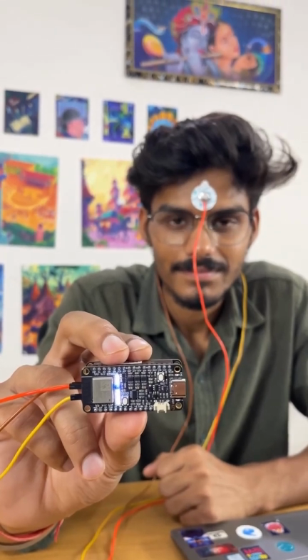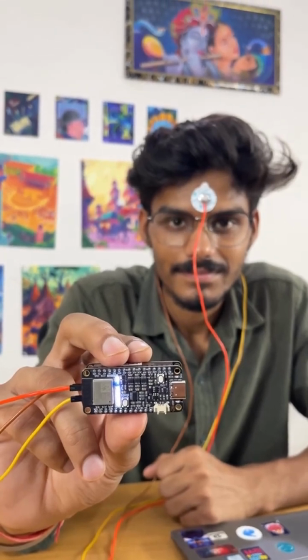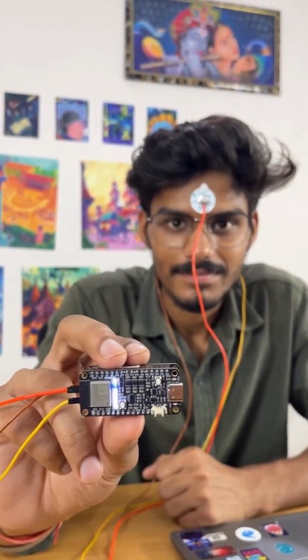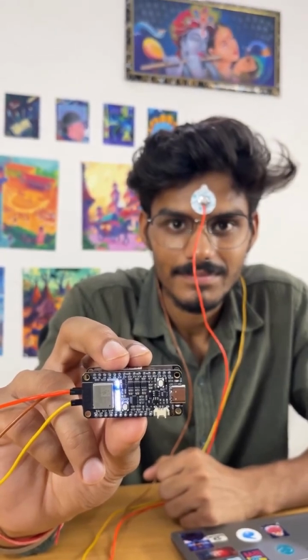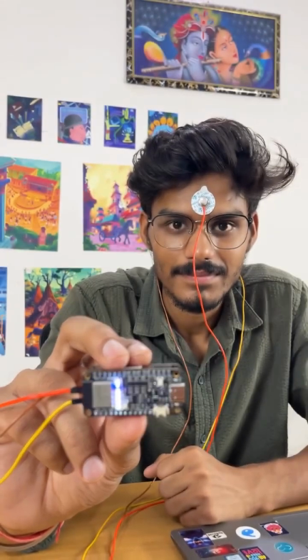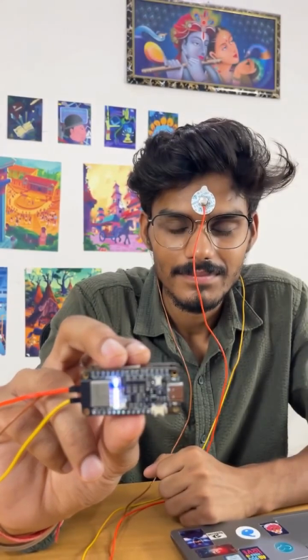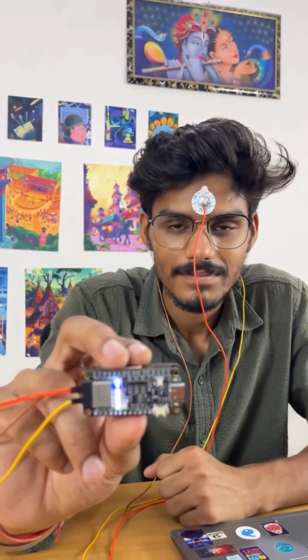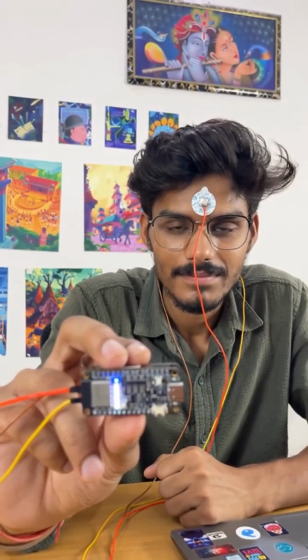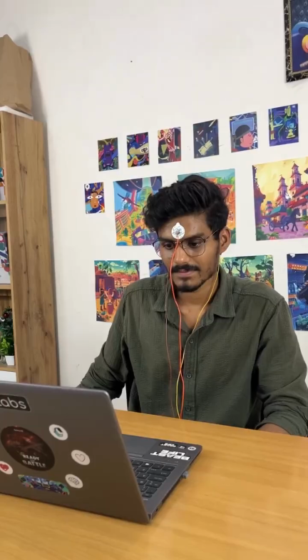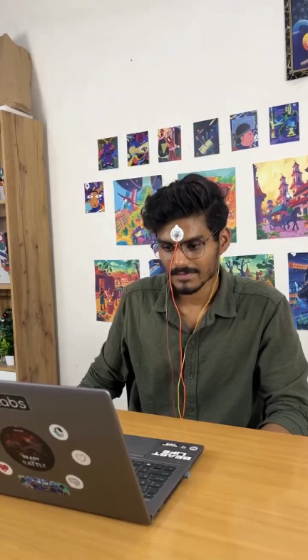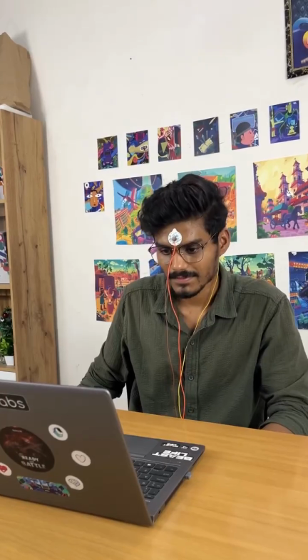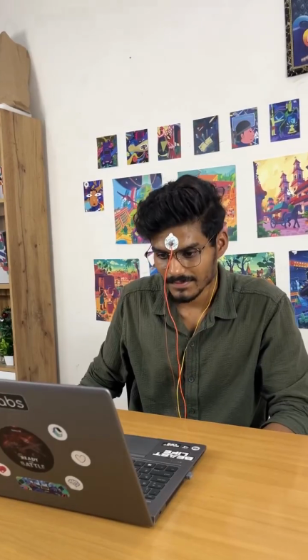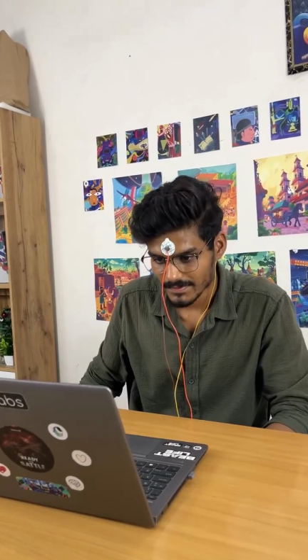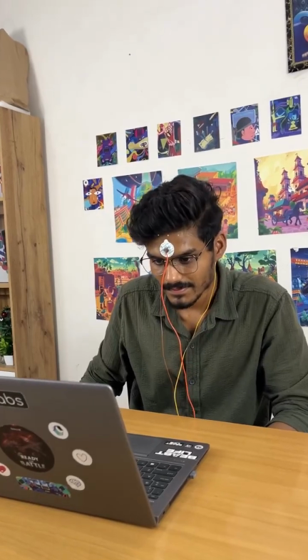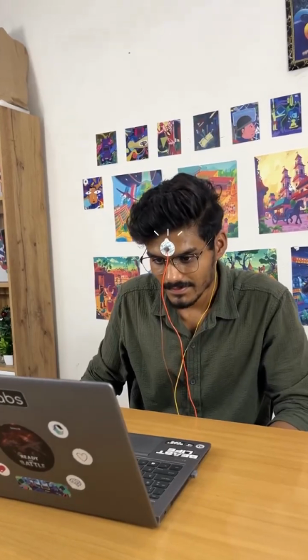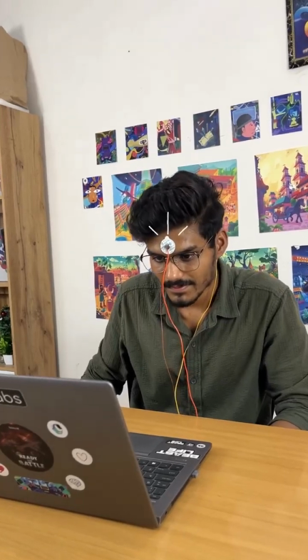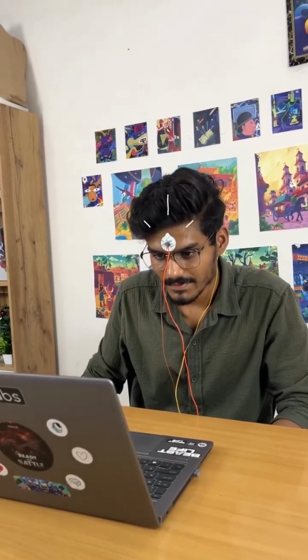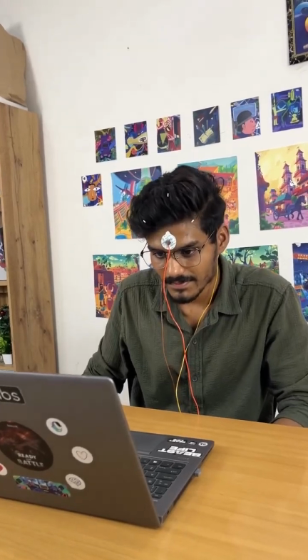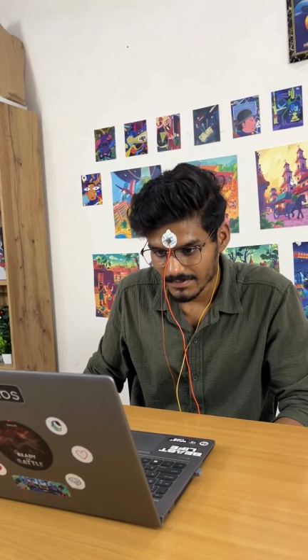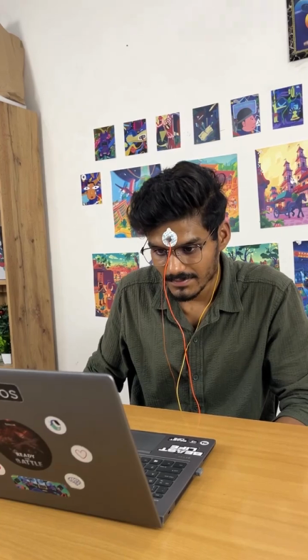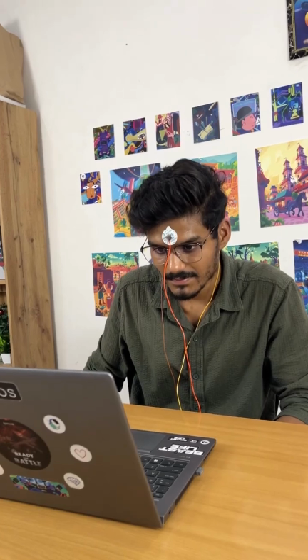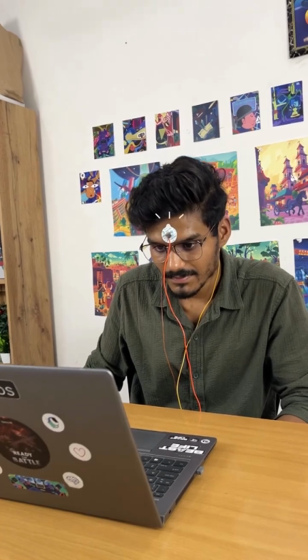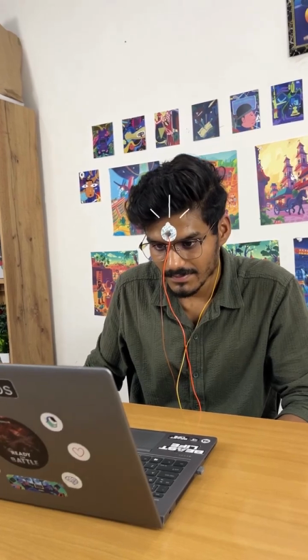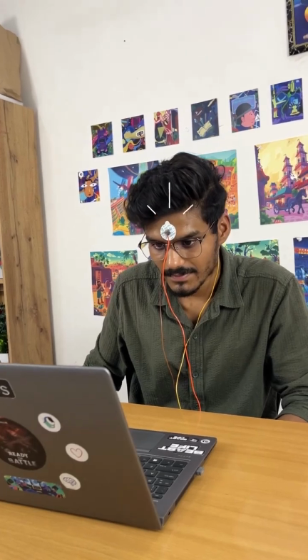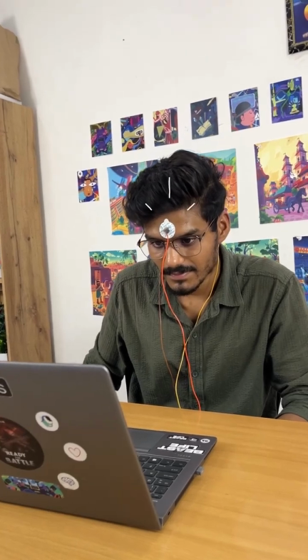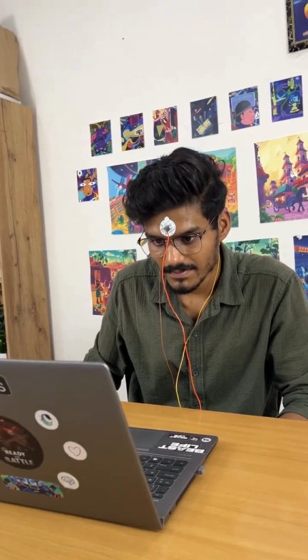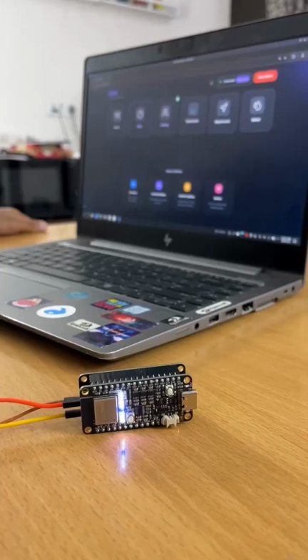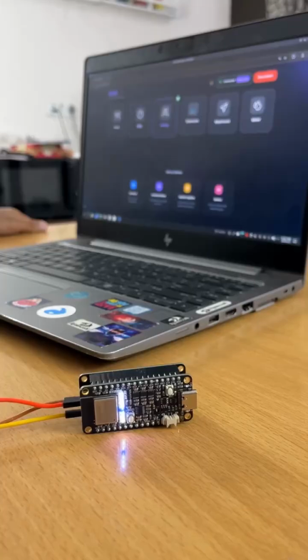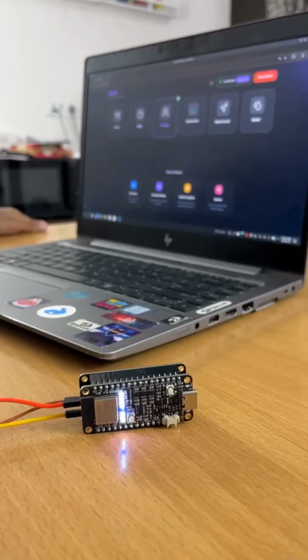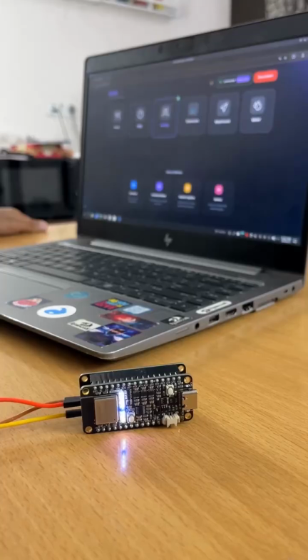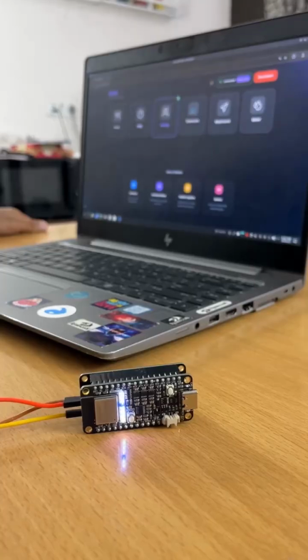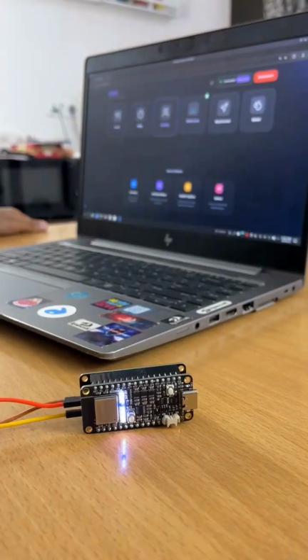The NPG light detects eye signals when someone blinks, and also detects brain signals from the frontal lobe when he focuses.